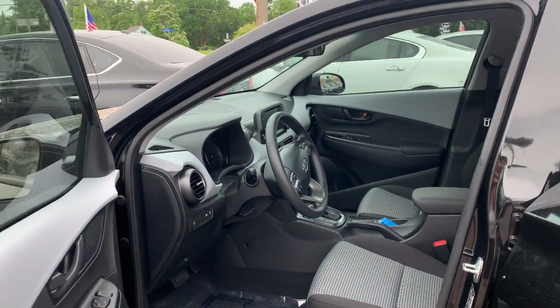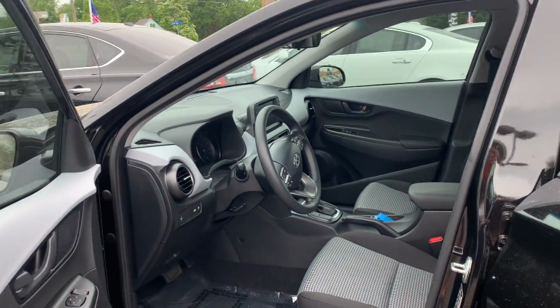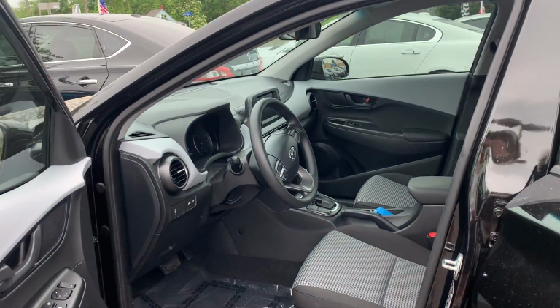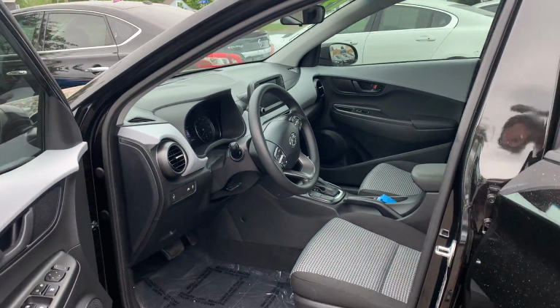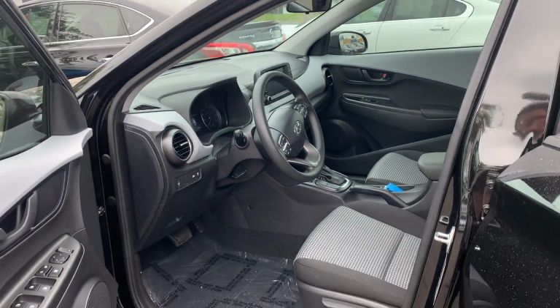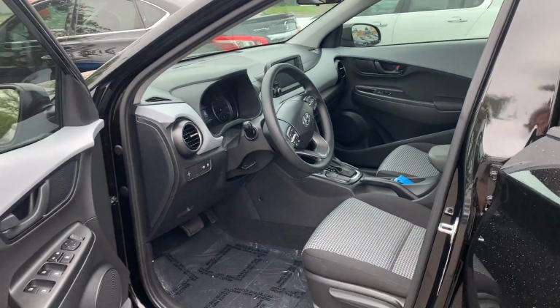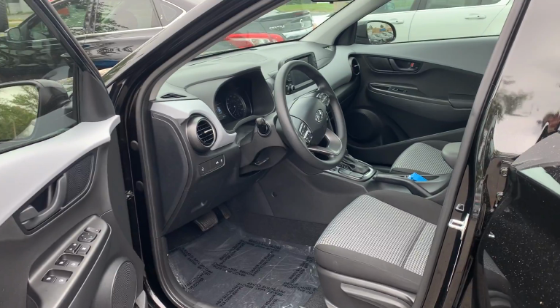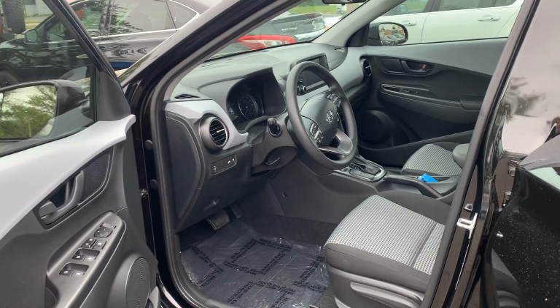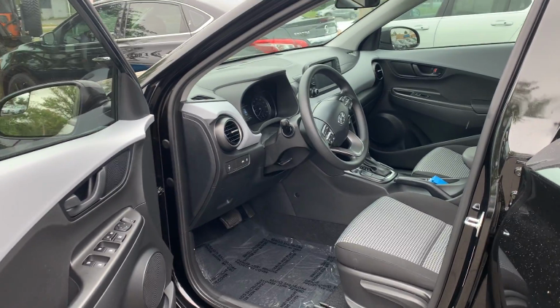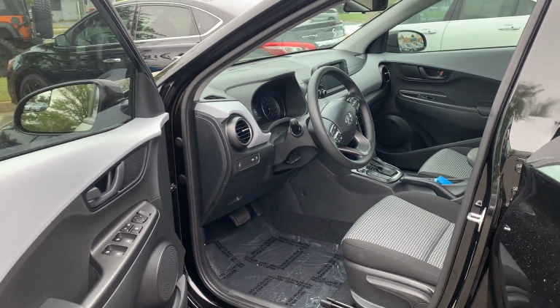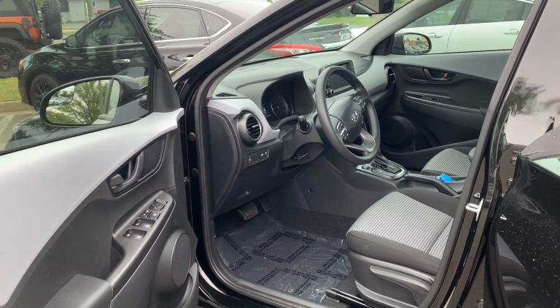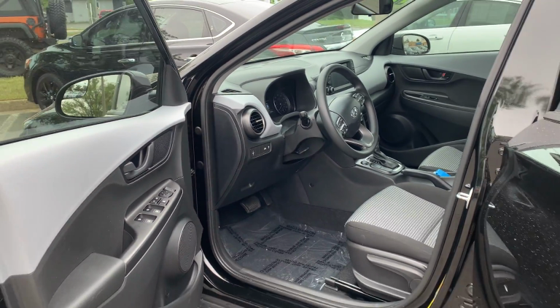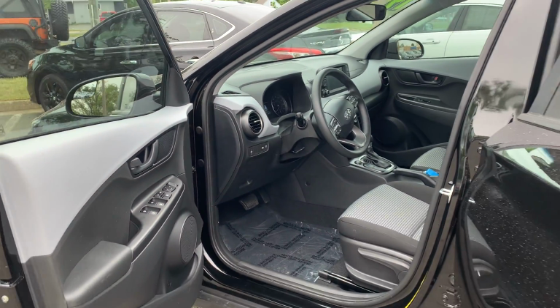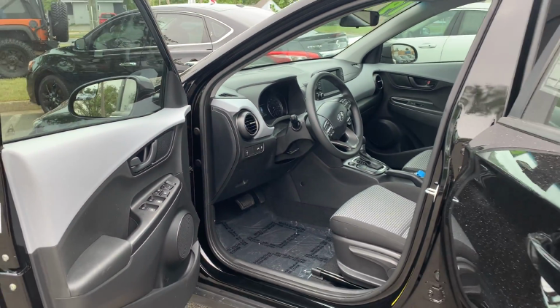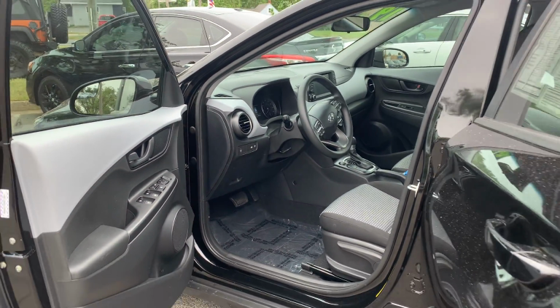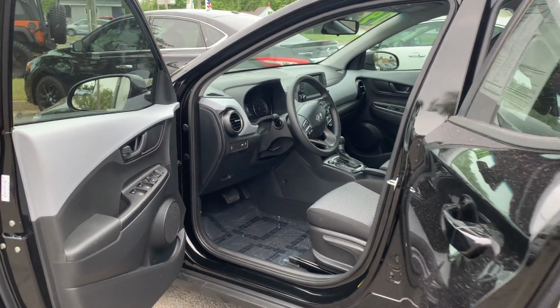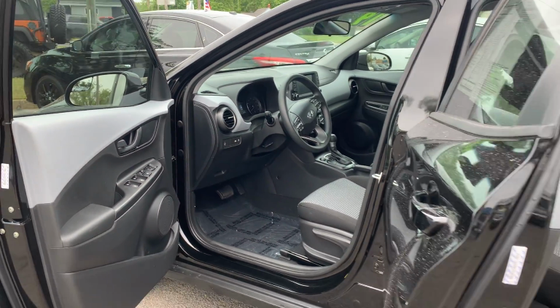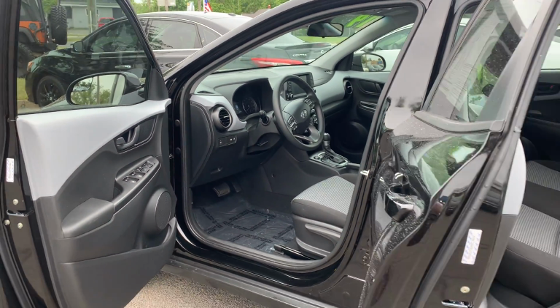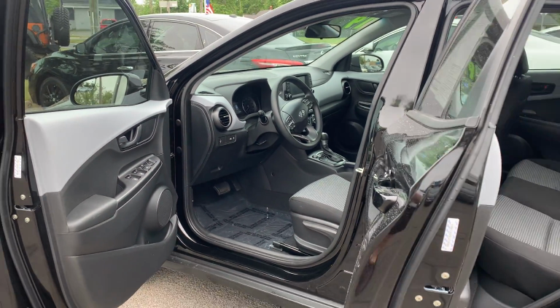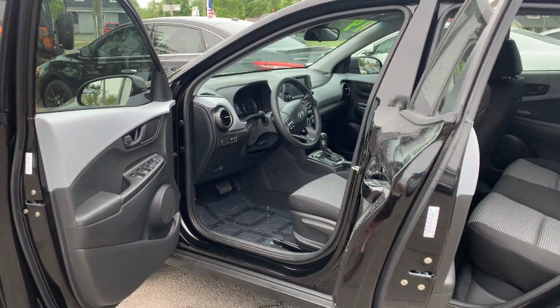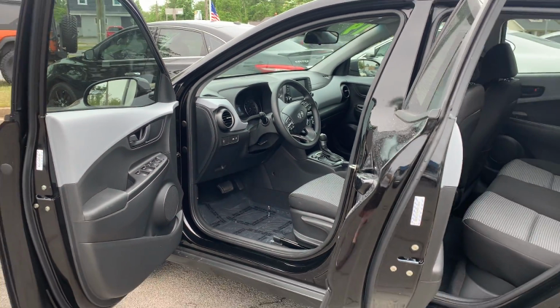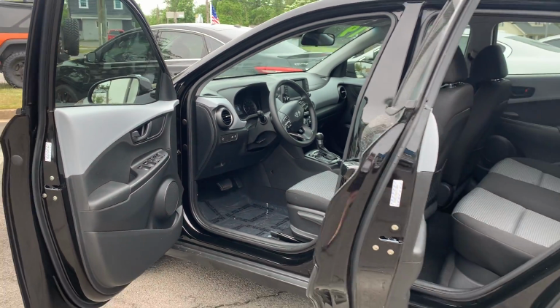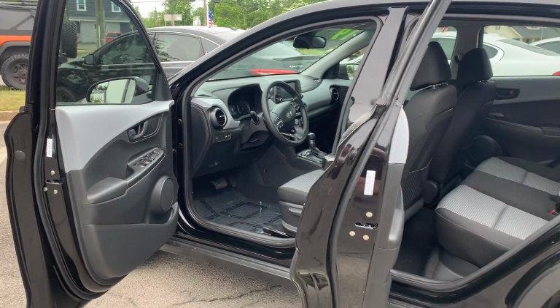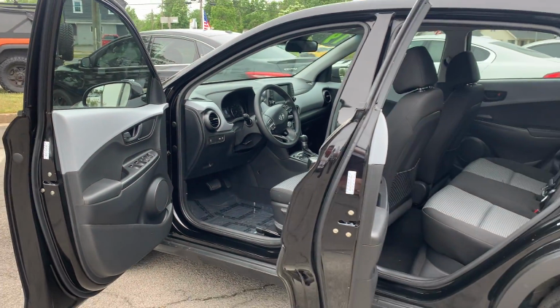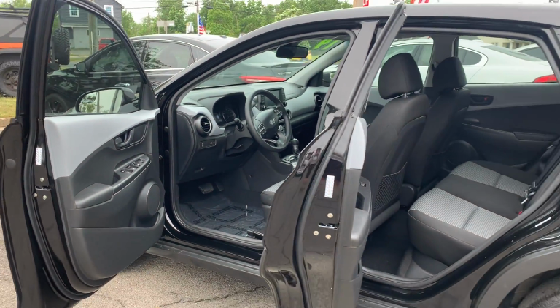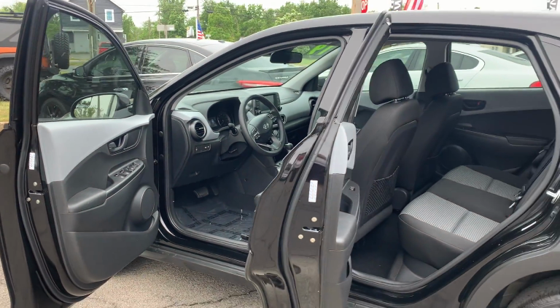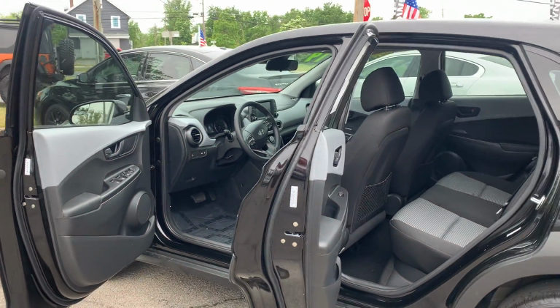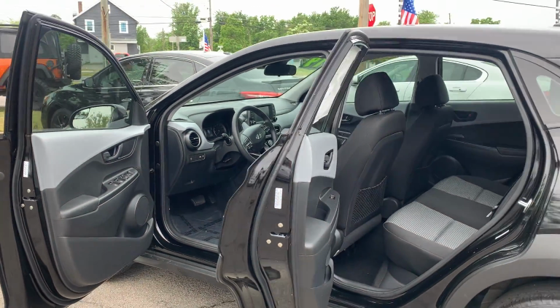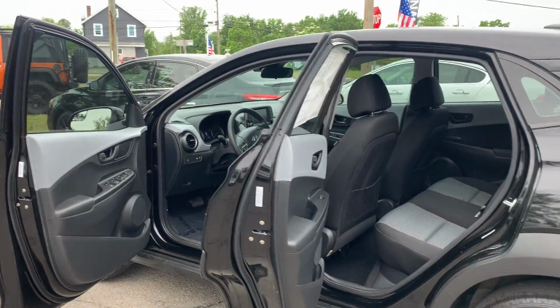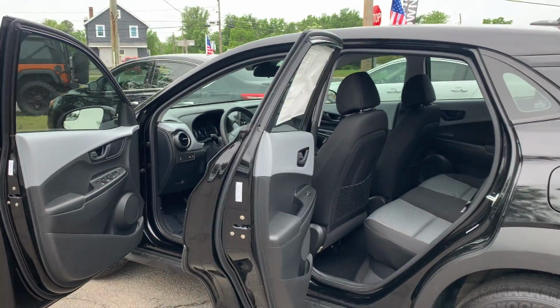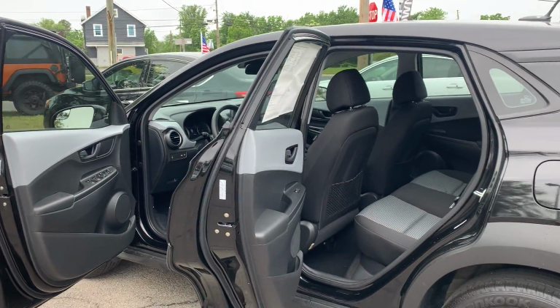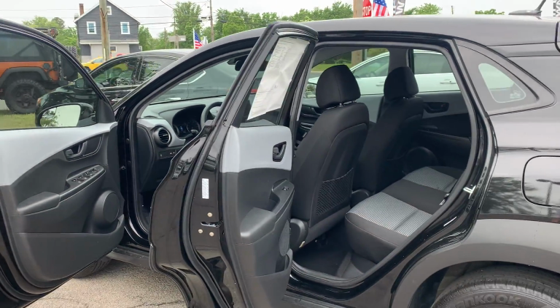Some features include Bluetooth, AM/FM stereo, cruise control, and daytime running lights.